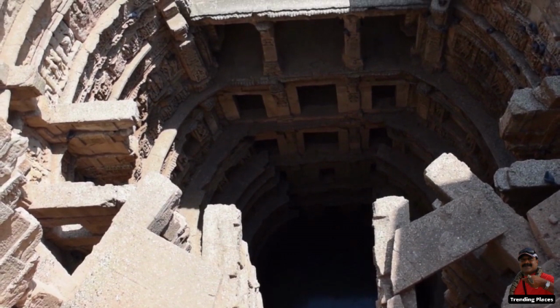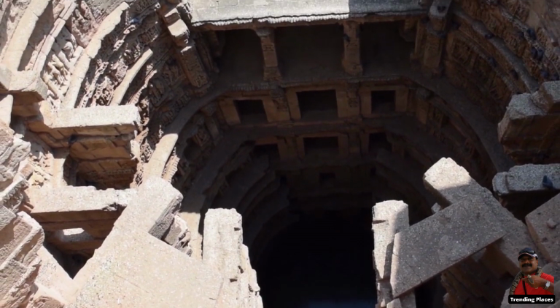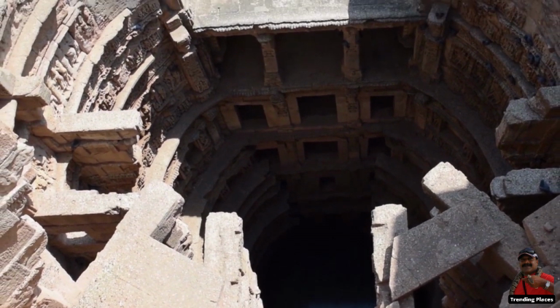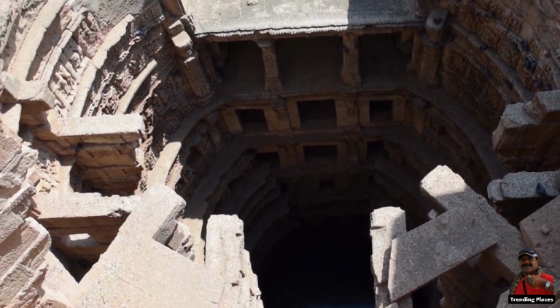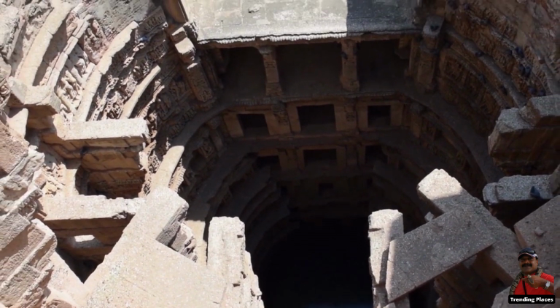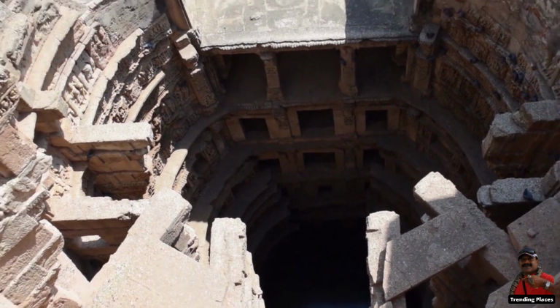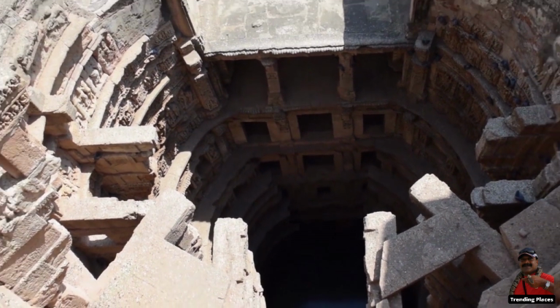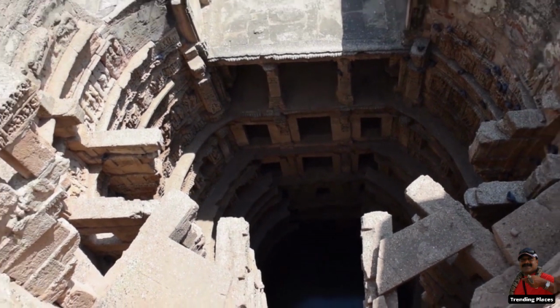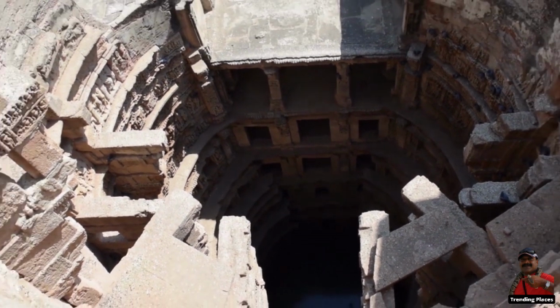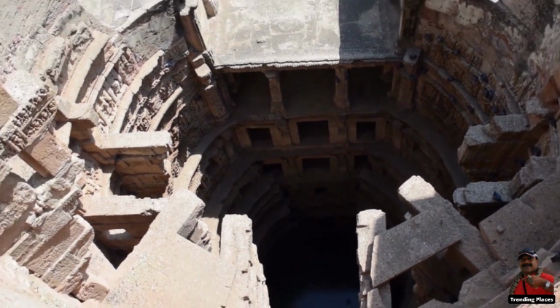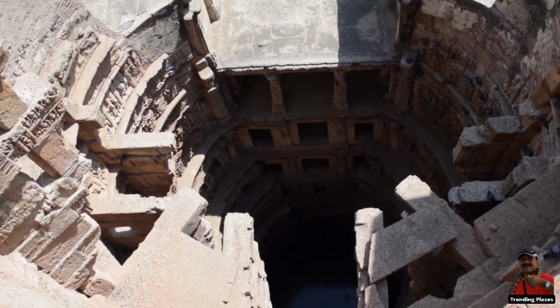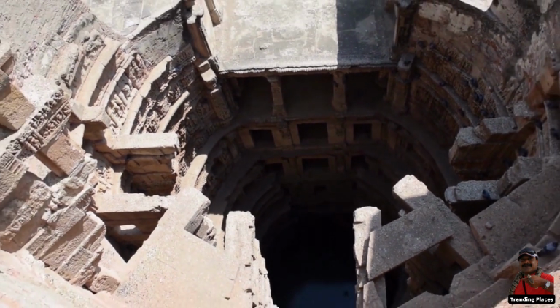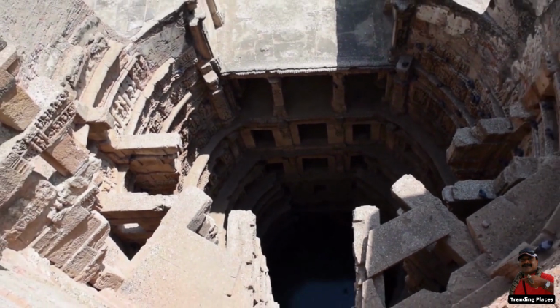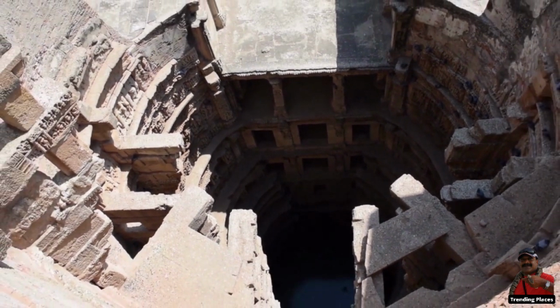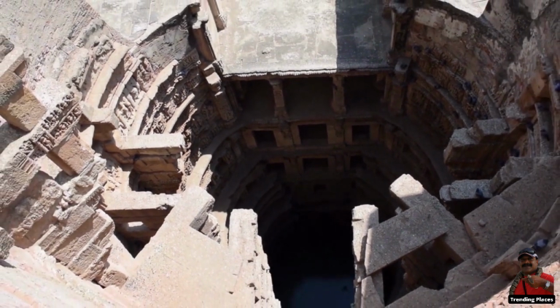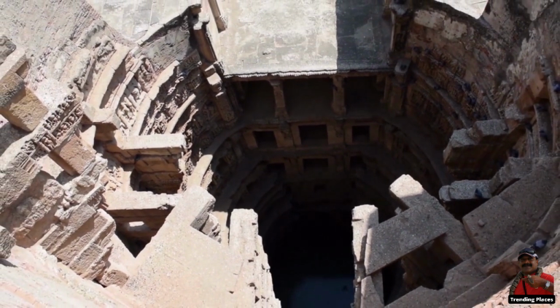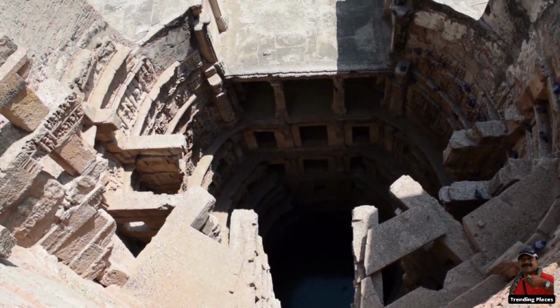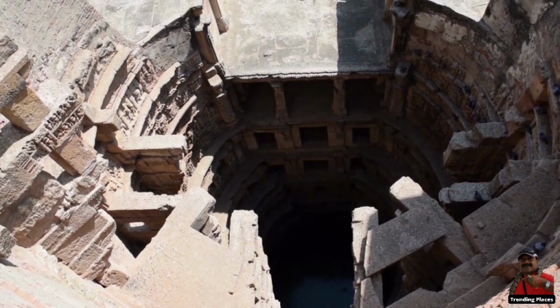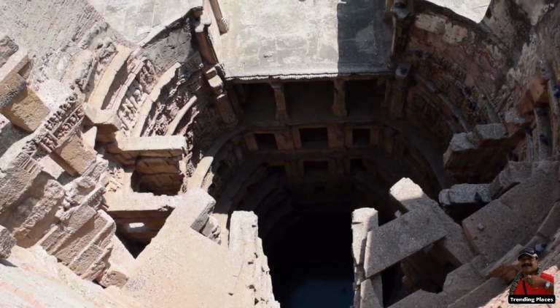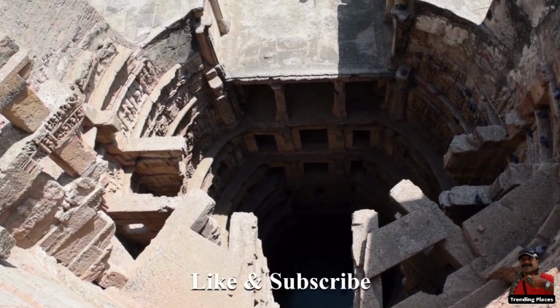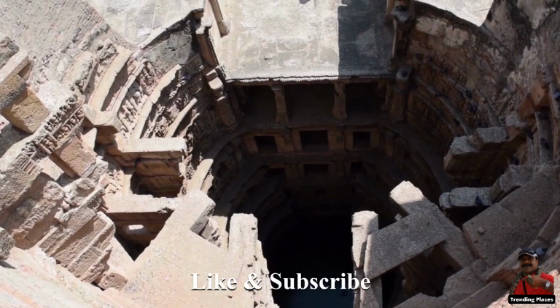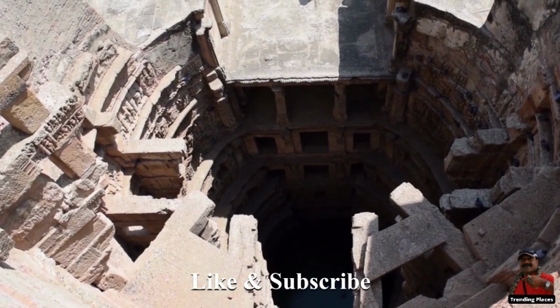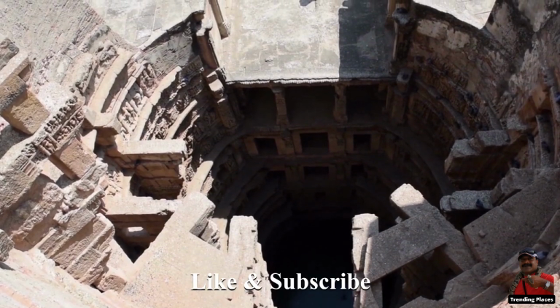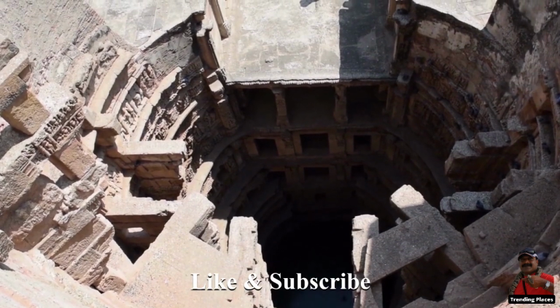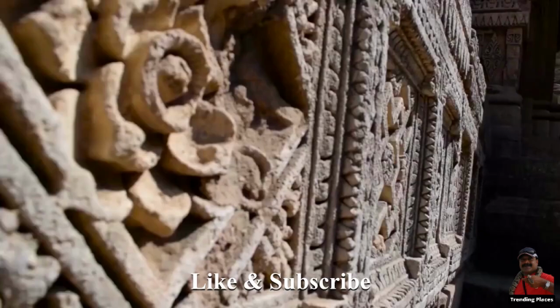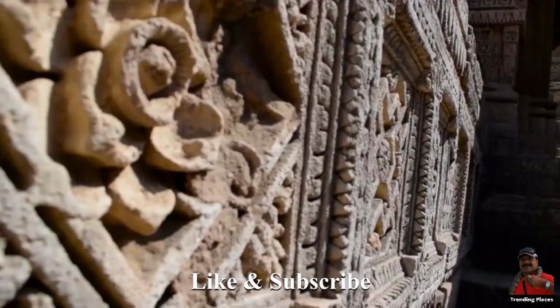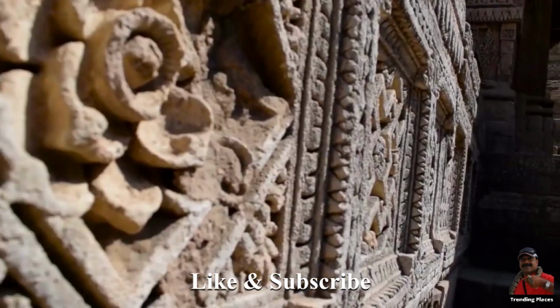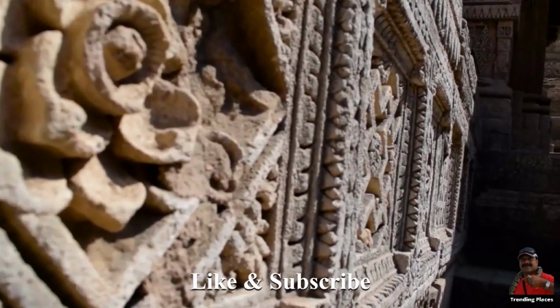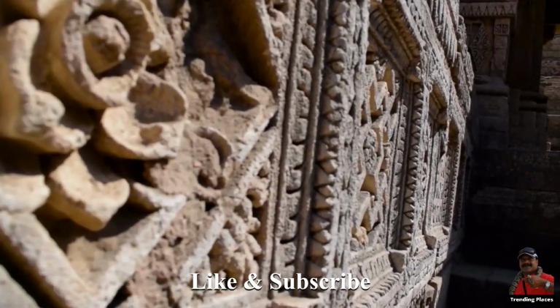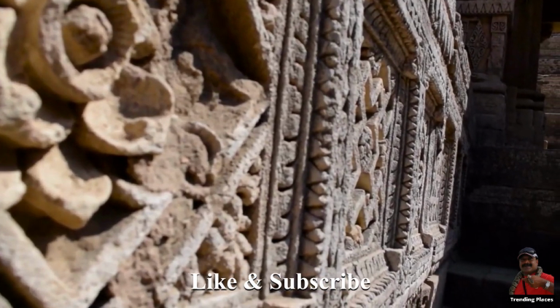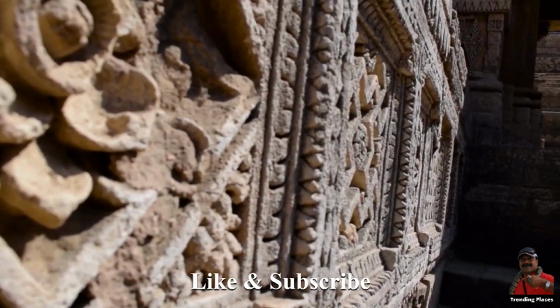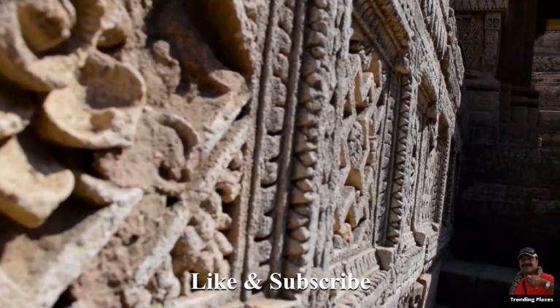On the banks of the Saraswati River, Raniki Vav was built in the 11th century AD as a memorial to a ruler.